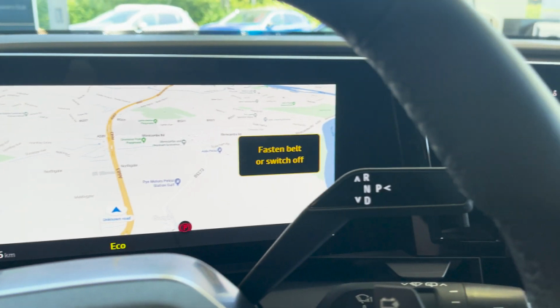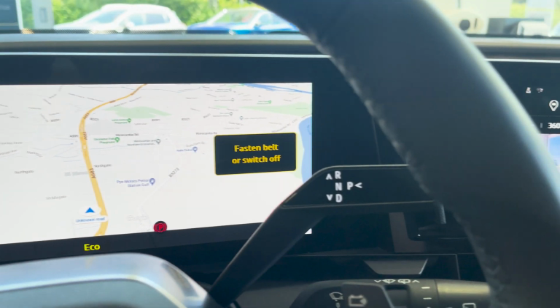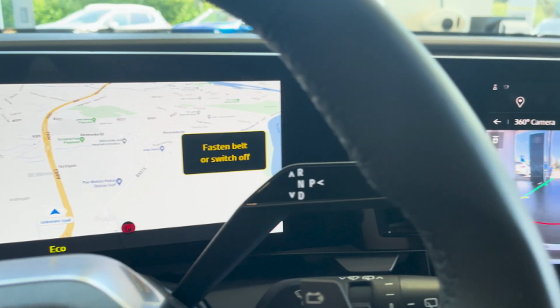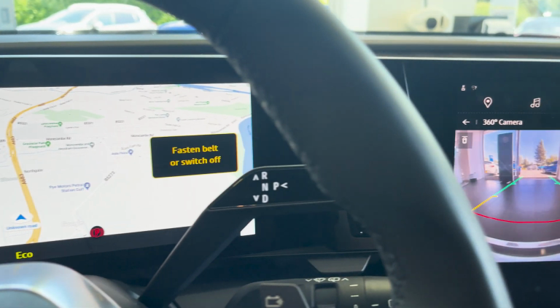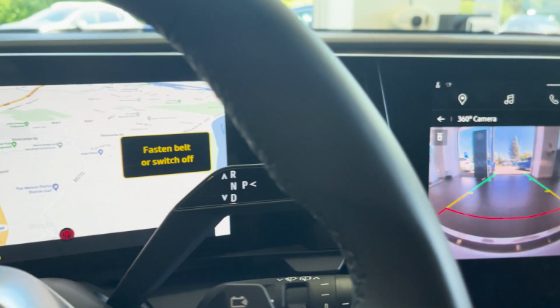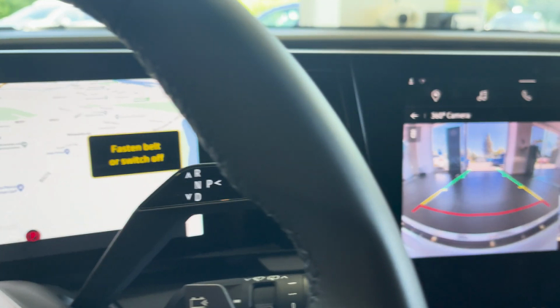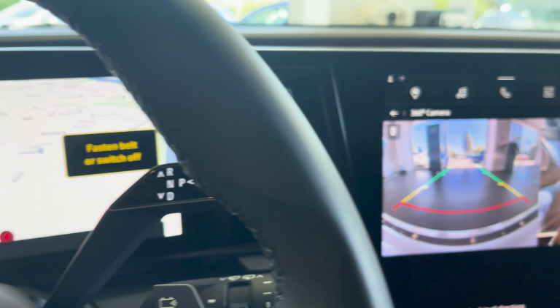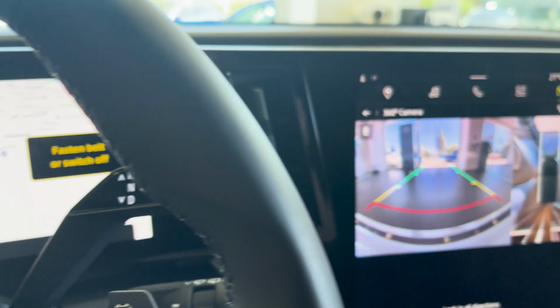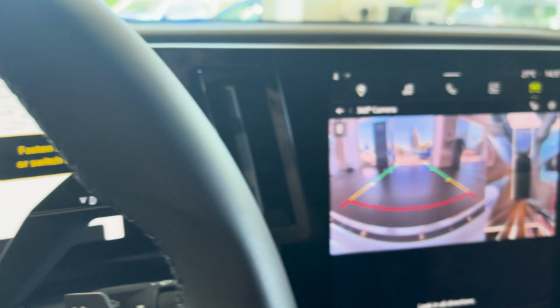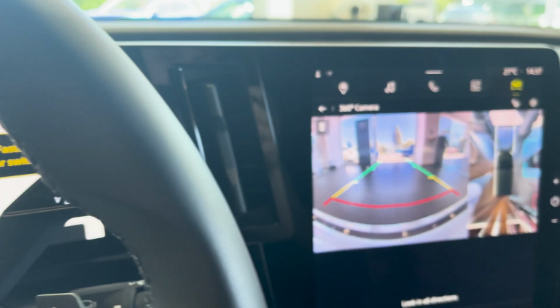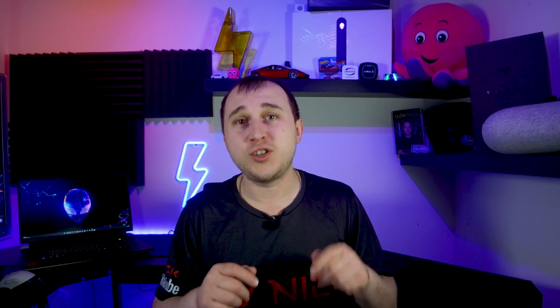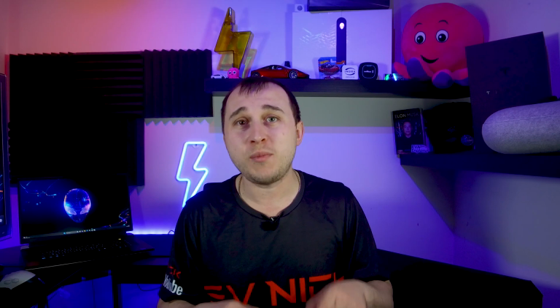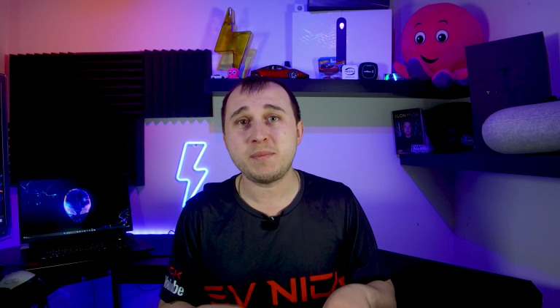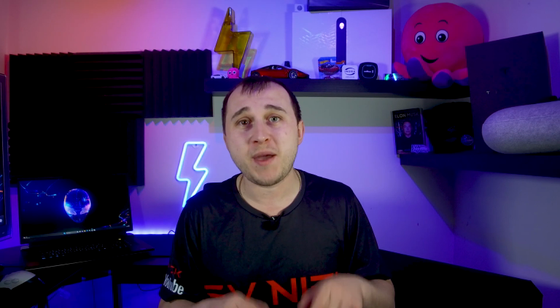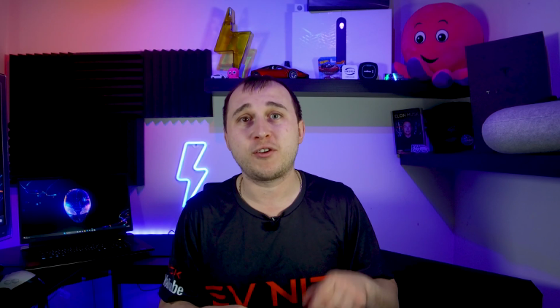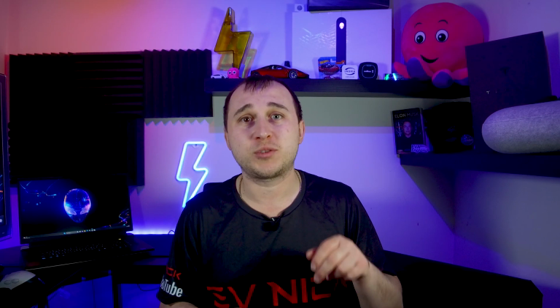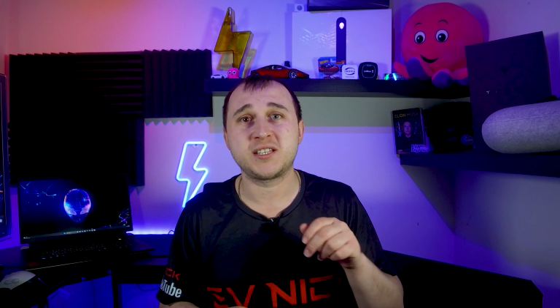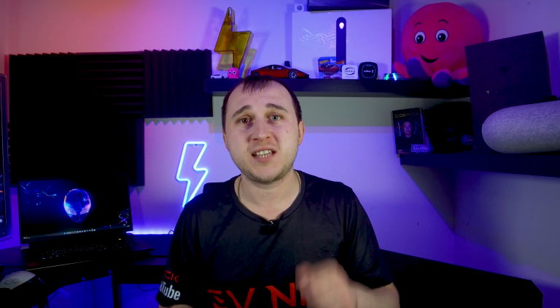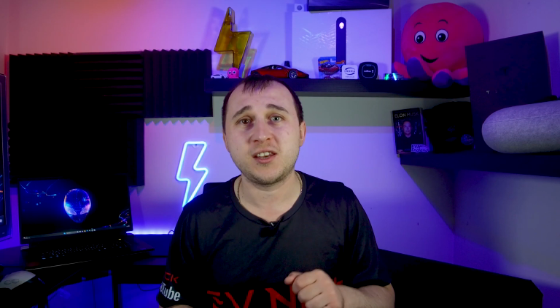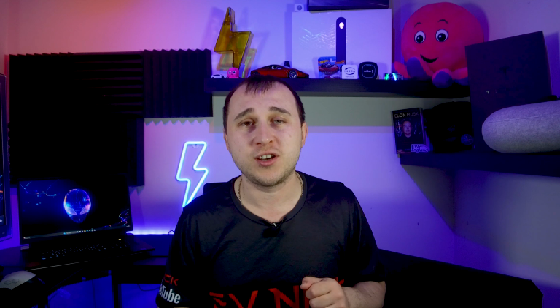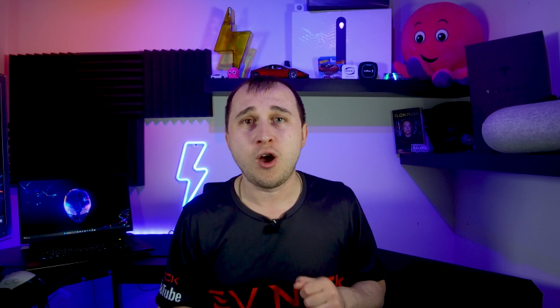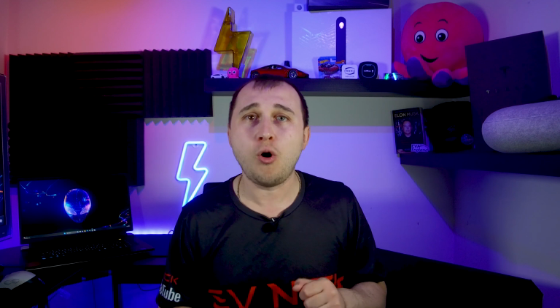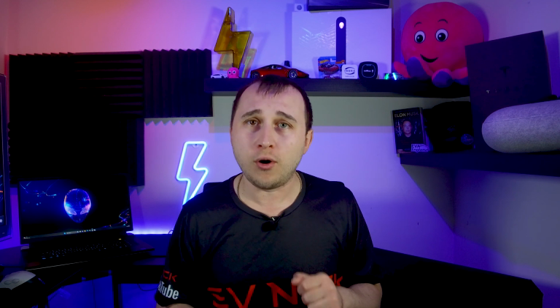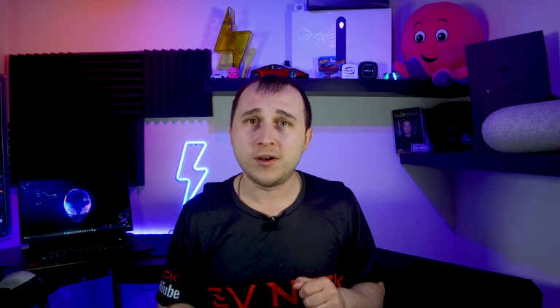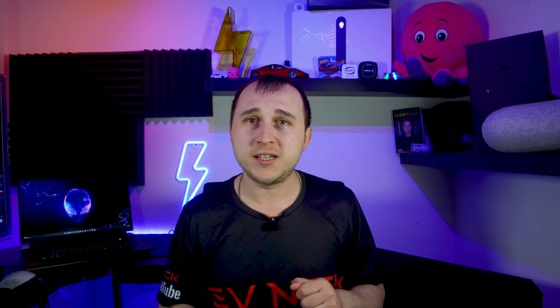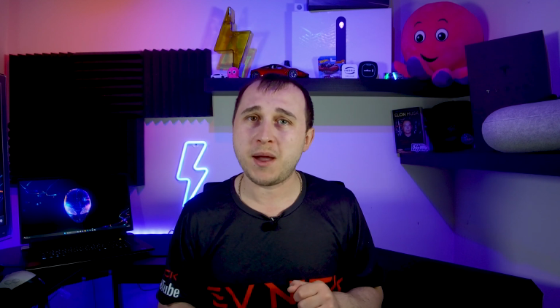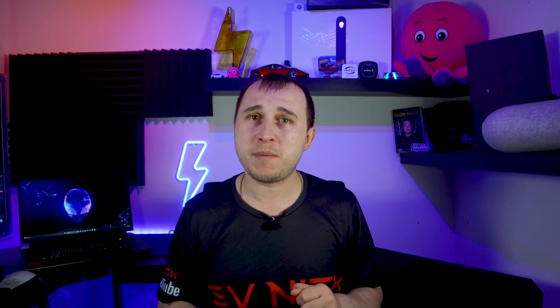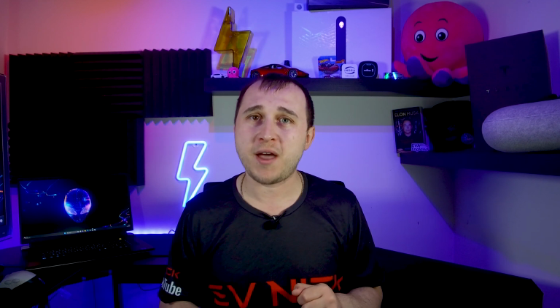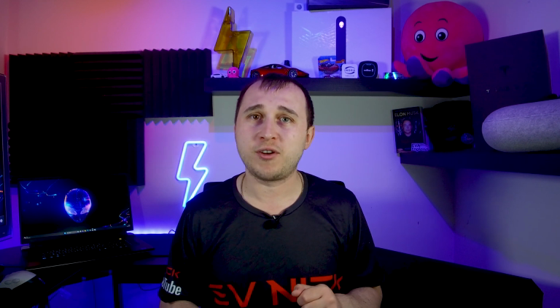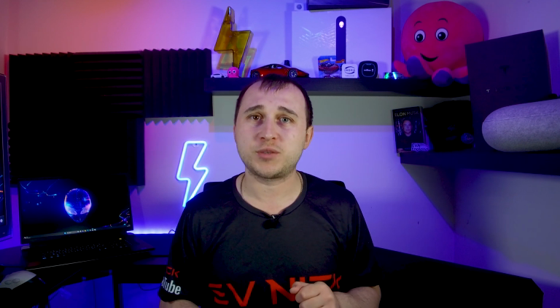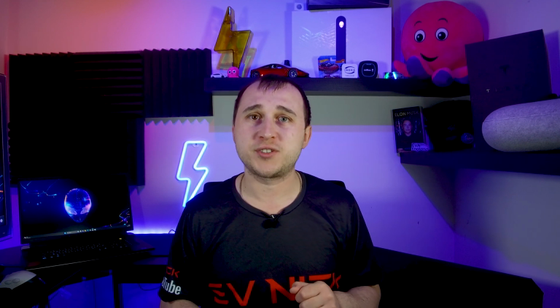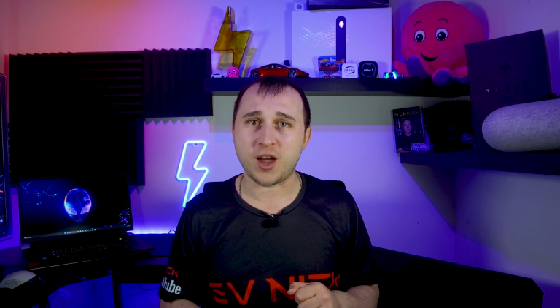So today's video, we're going to be looking at why you may be better on Octopus Intelligent, or you might be better on Octopus Go.